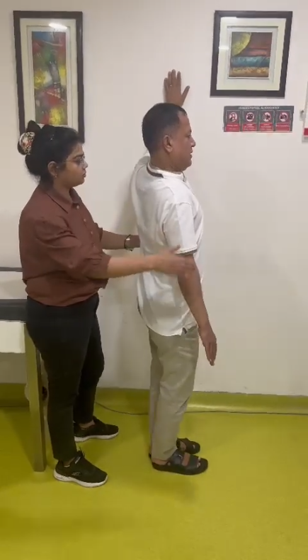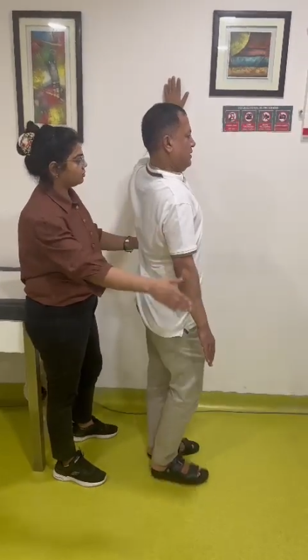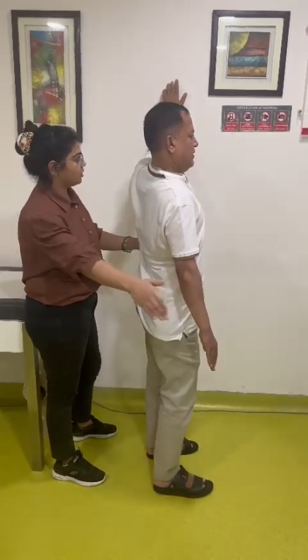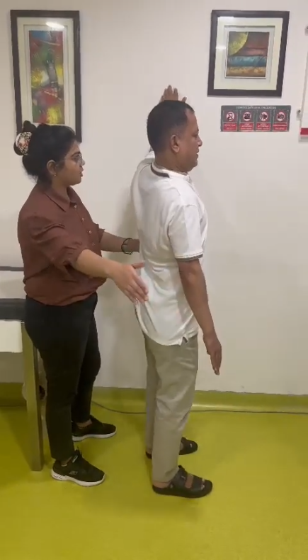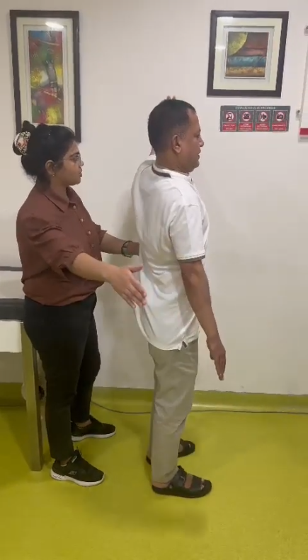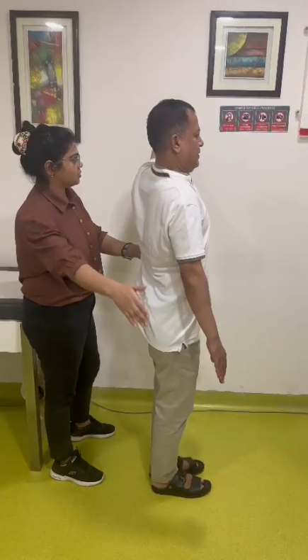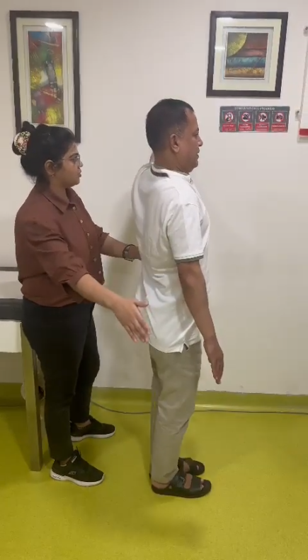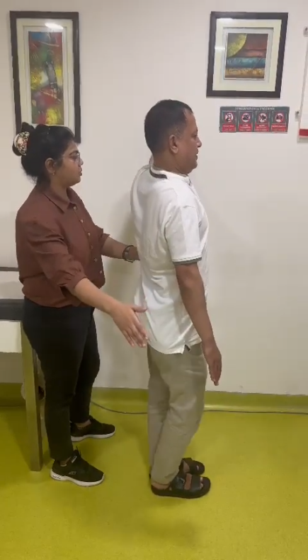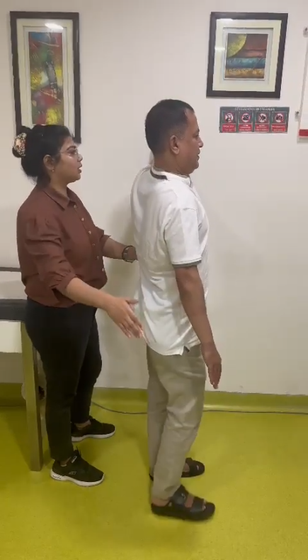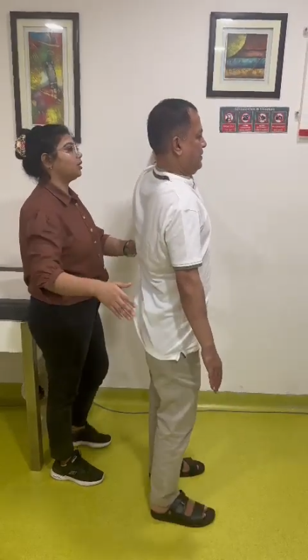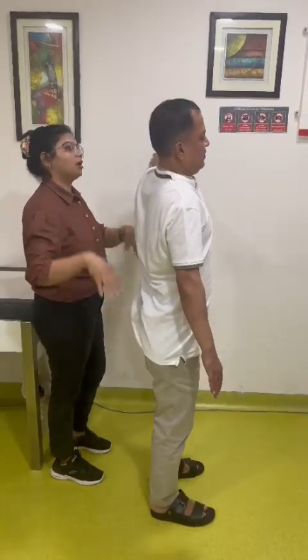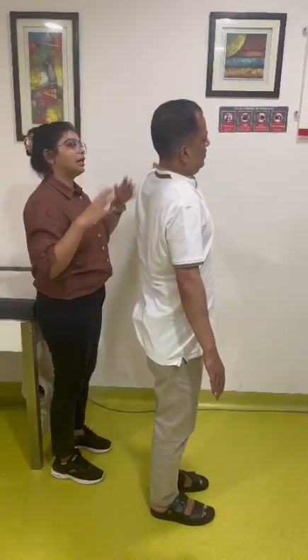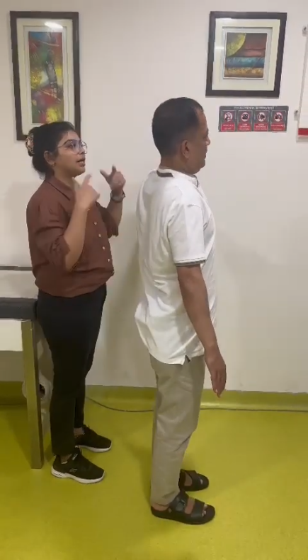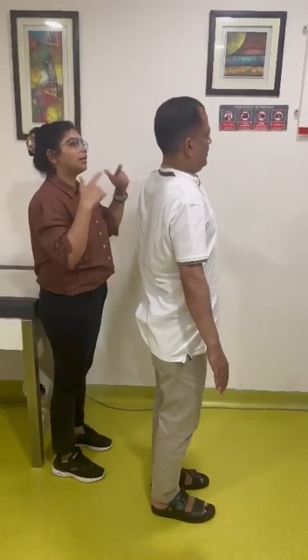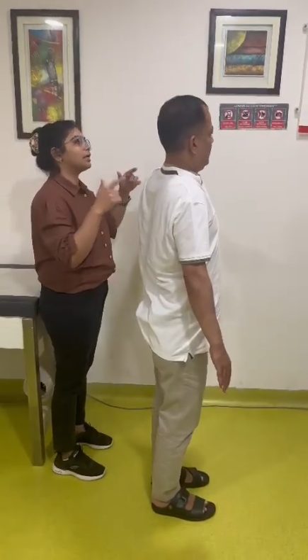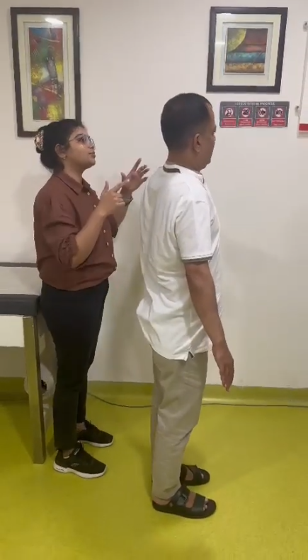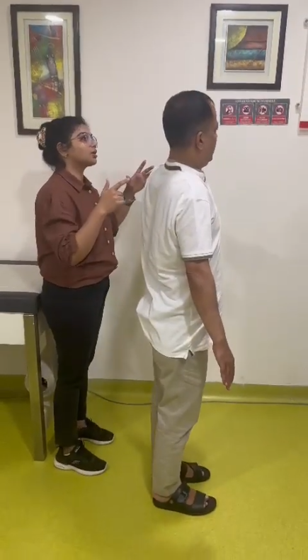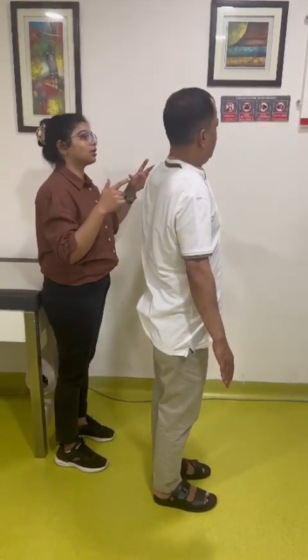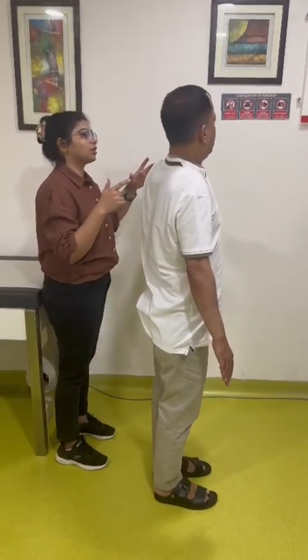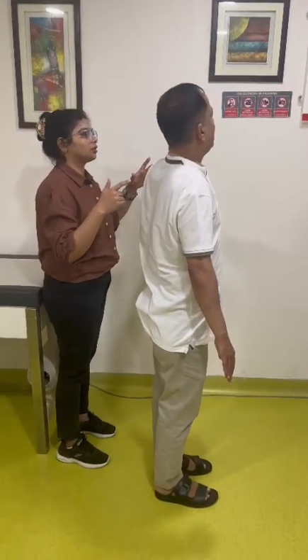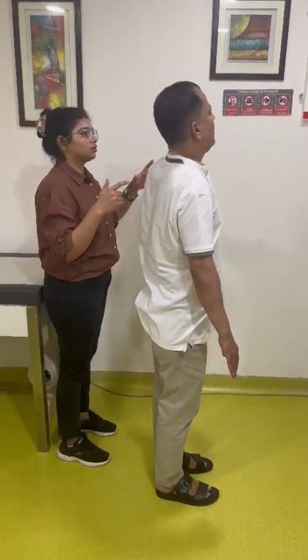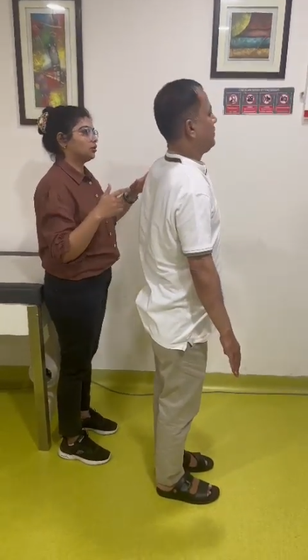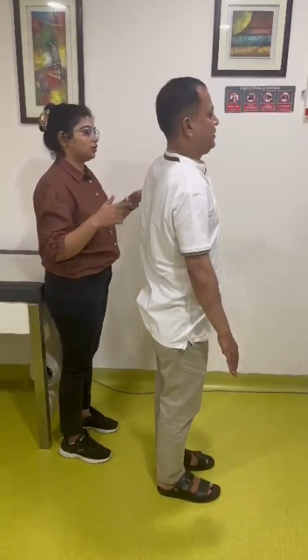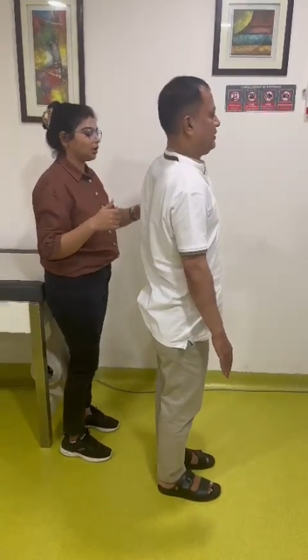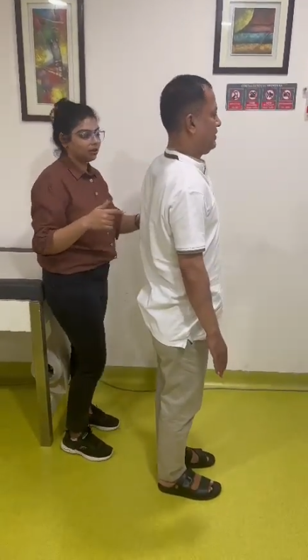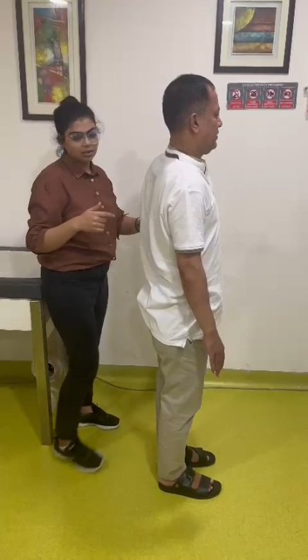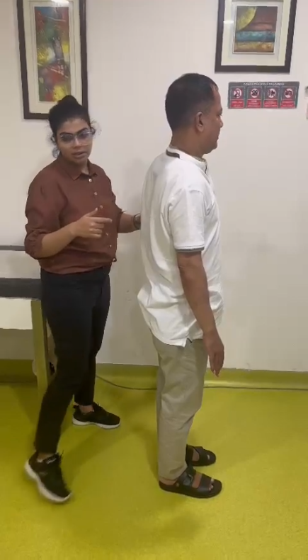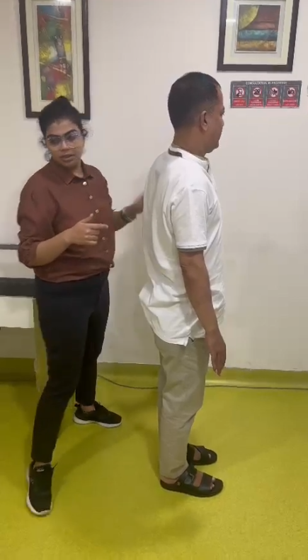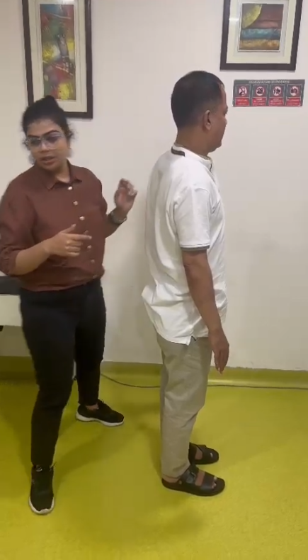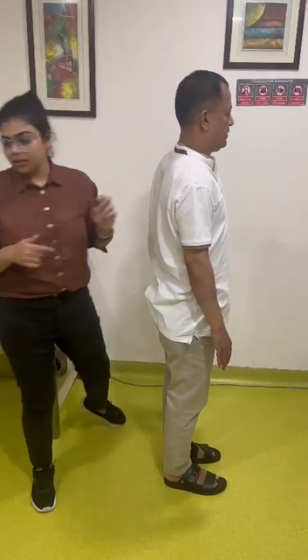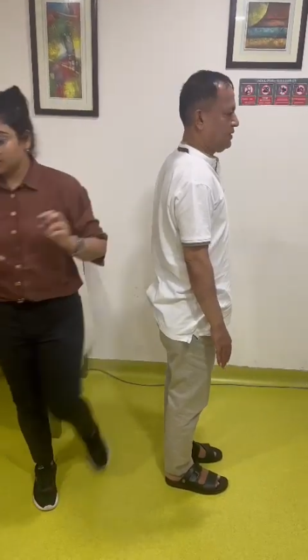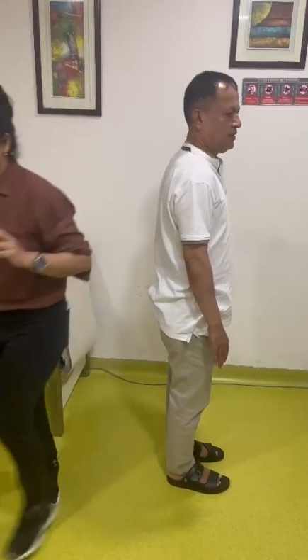Hold — one, two, three, four, five, six, seven, eight, nine, ten. Now back. Yes, okay — ten times, yes.